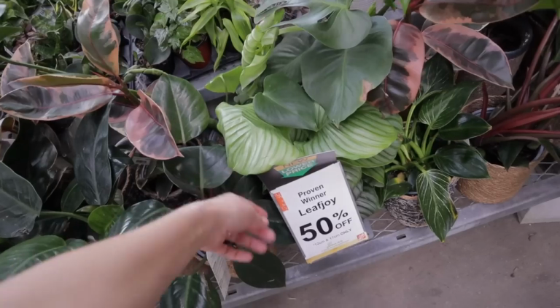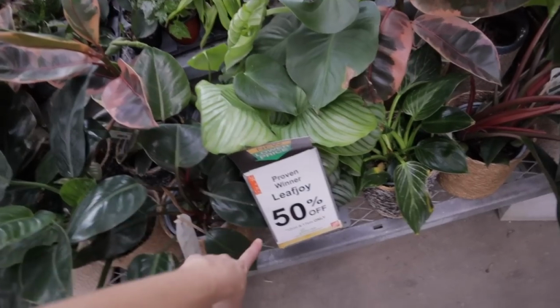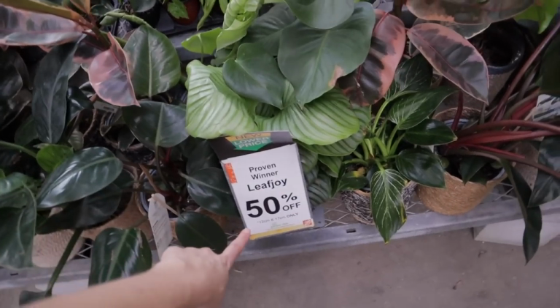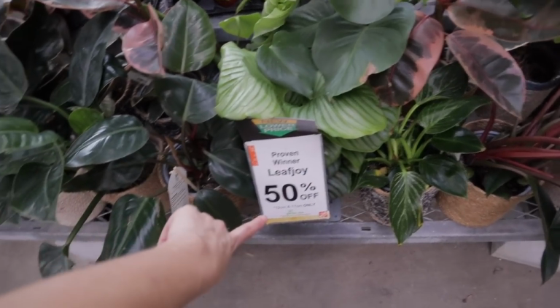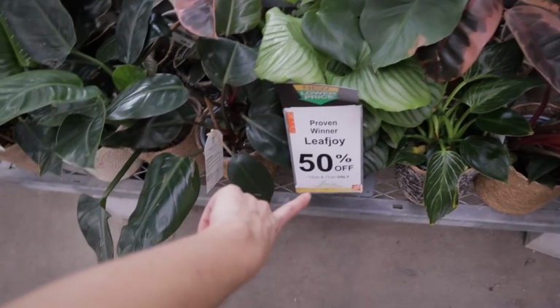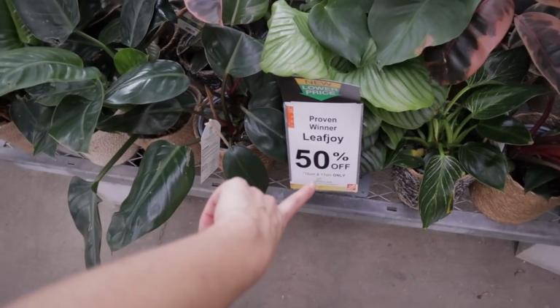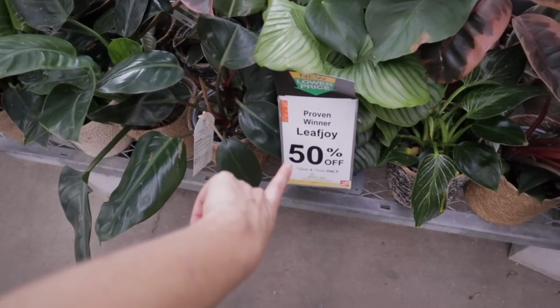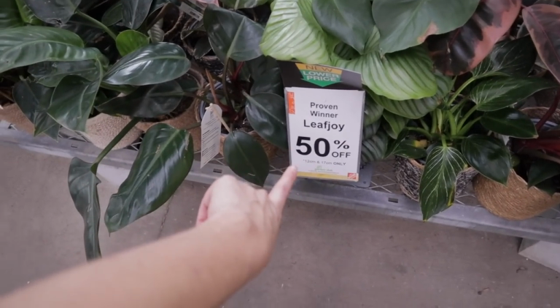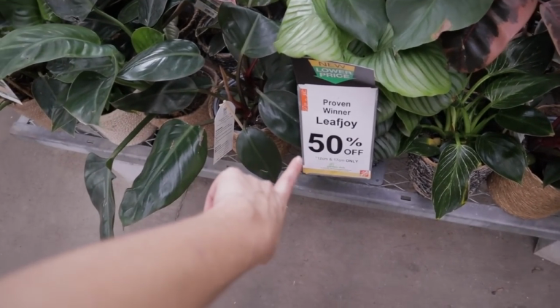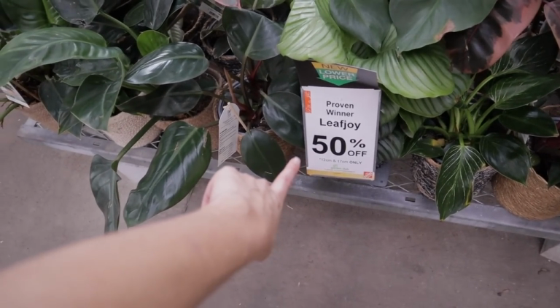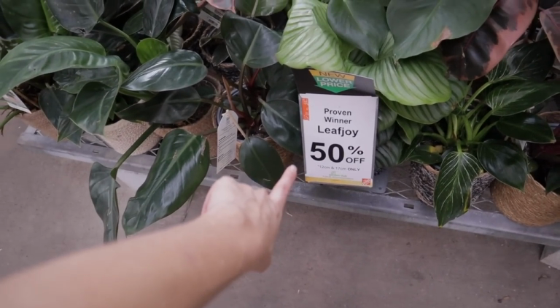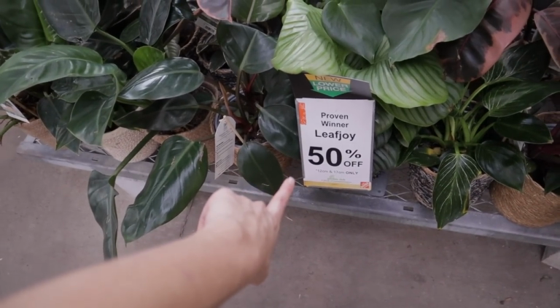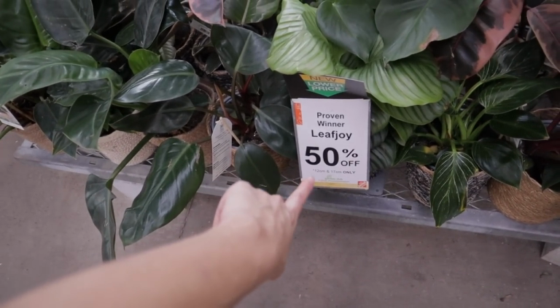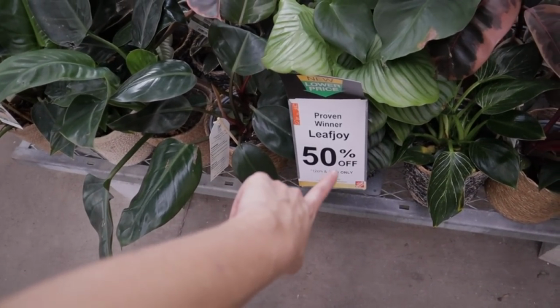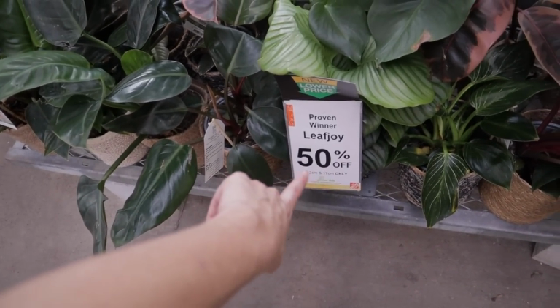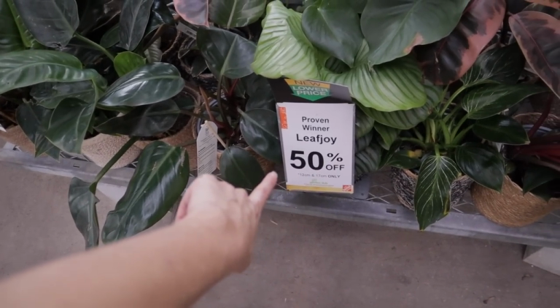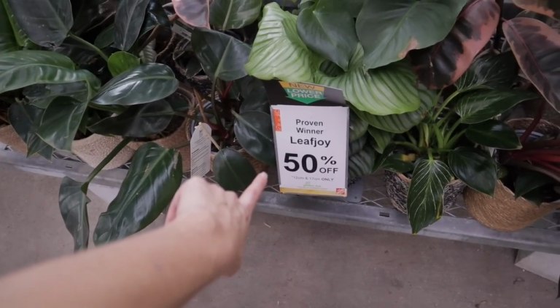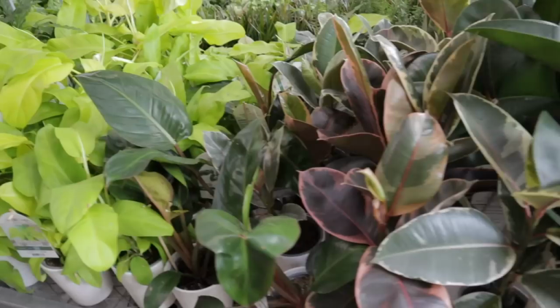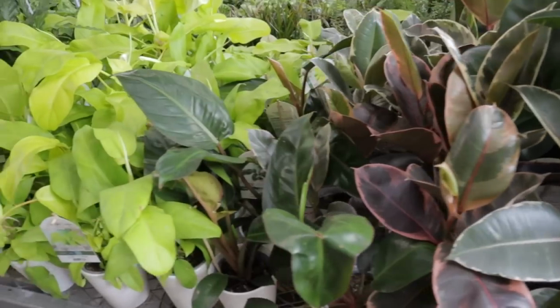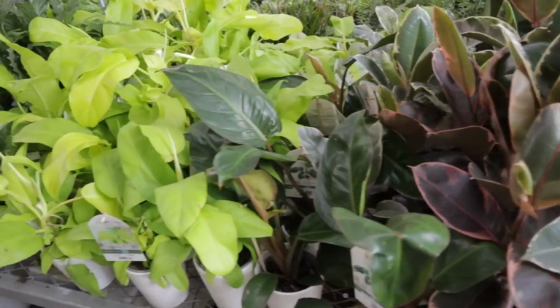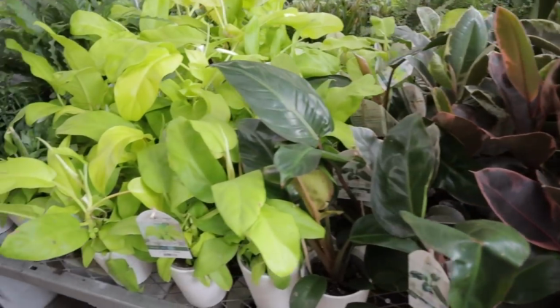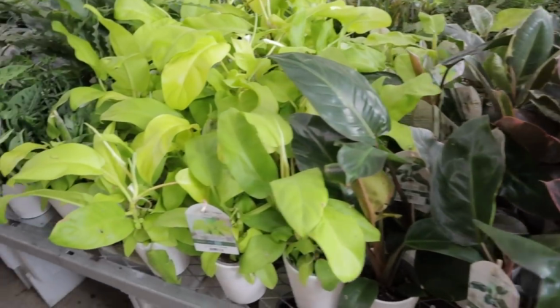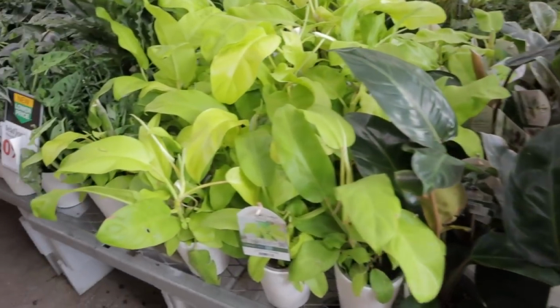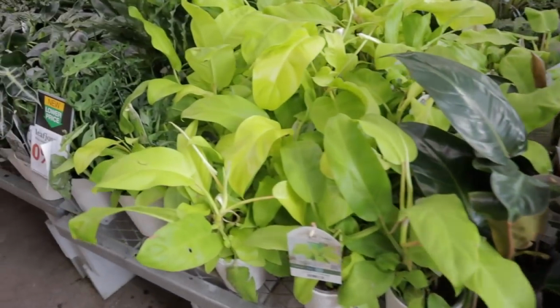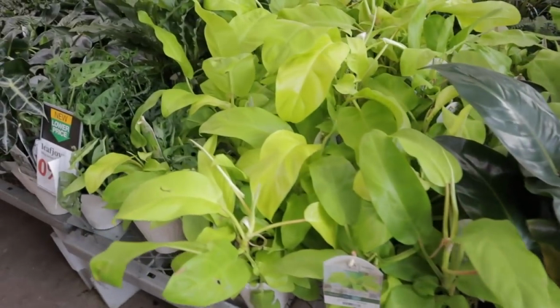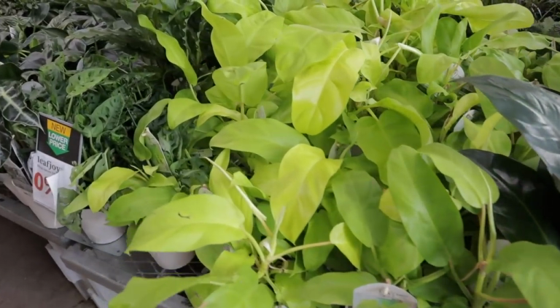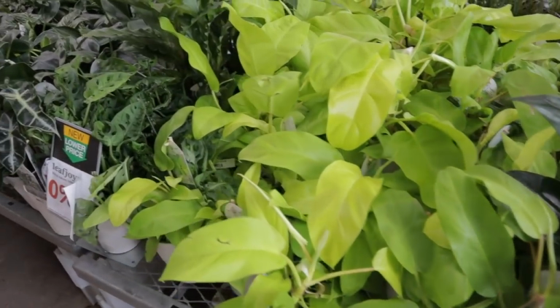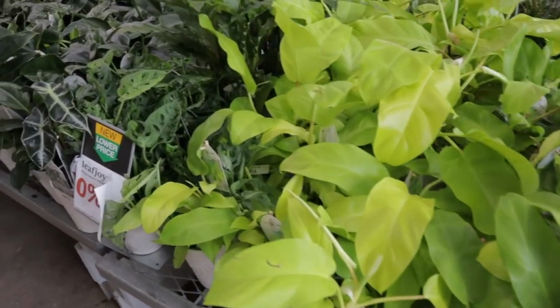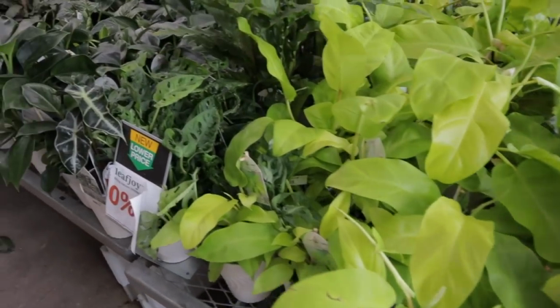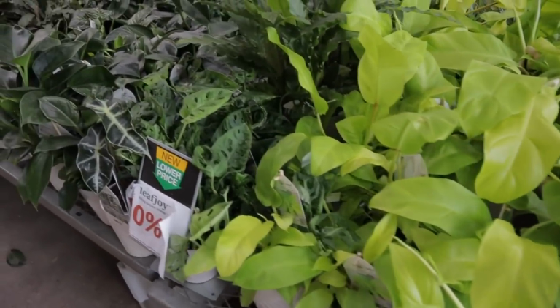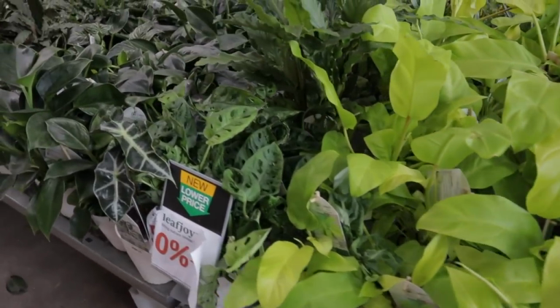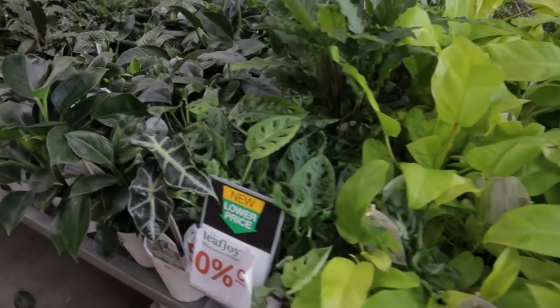Hey guys, look! 50% off. I can't believe these are all 50% off. That's amazing.